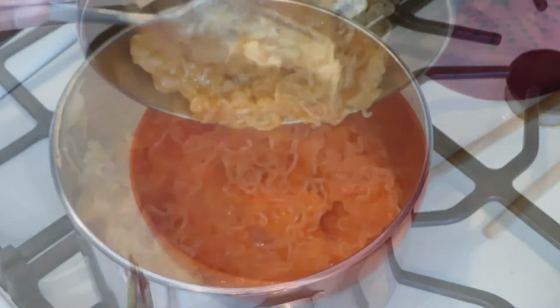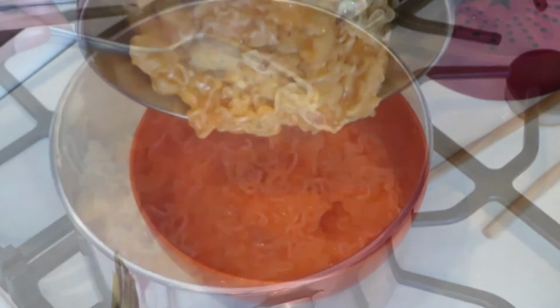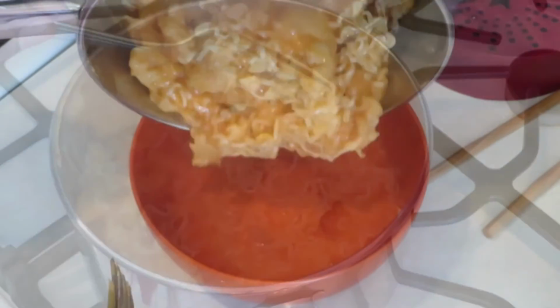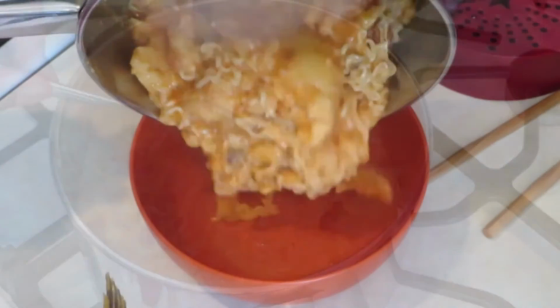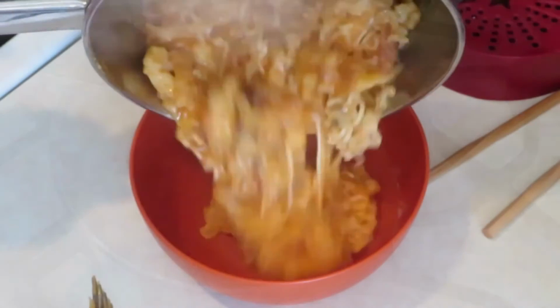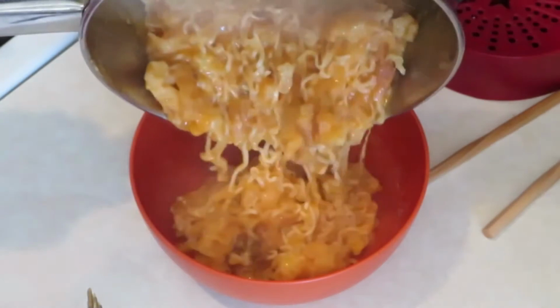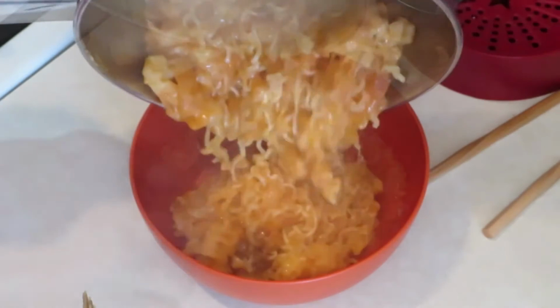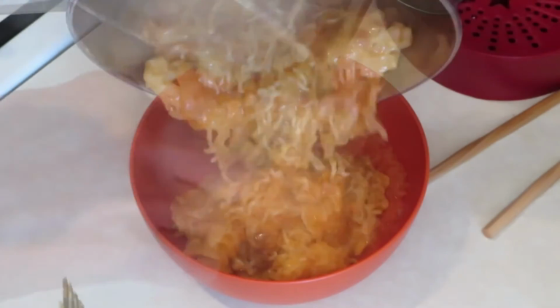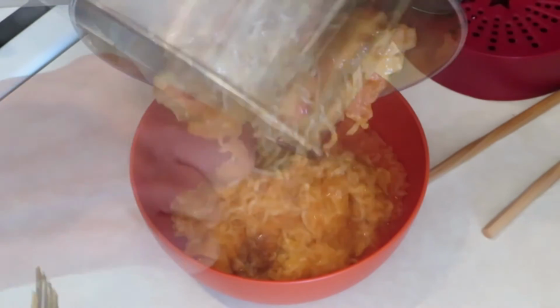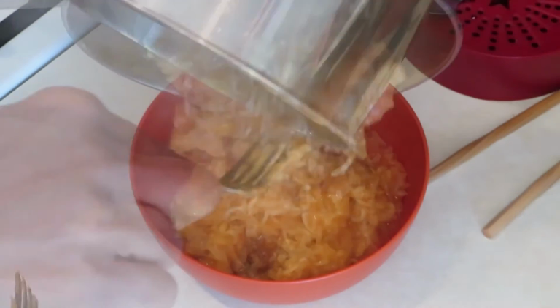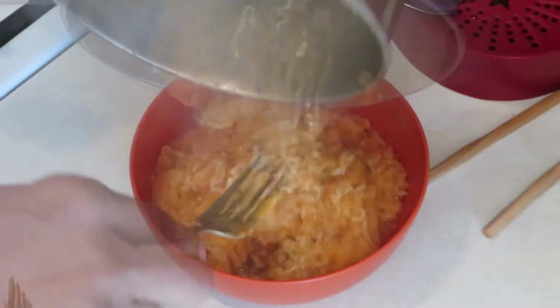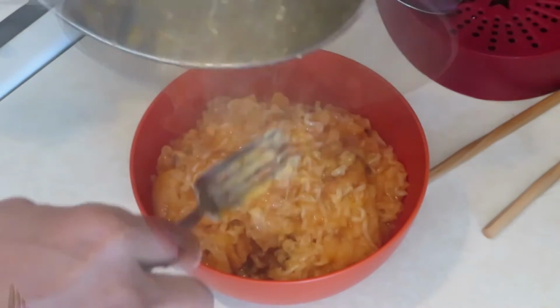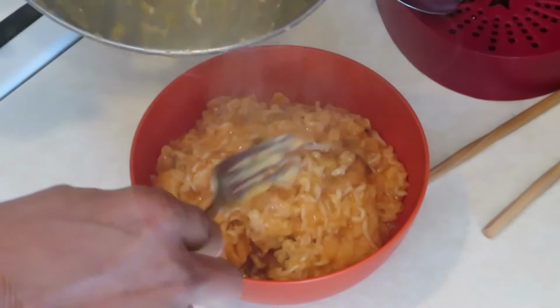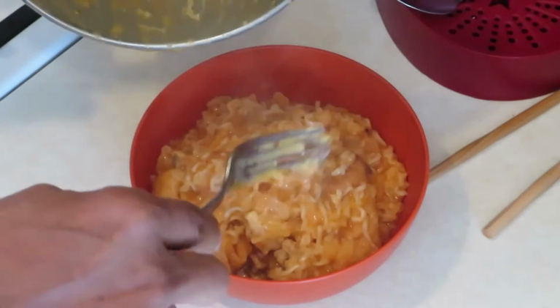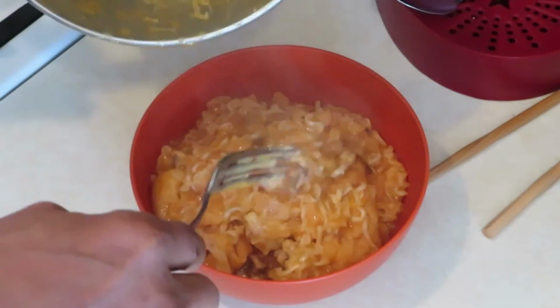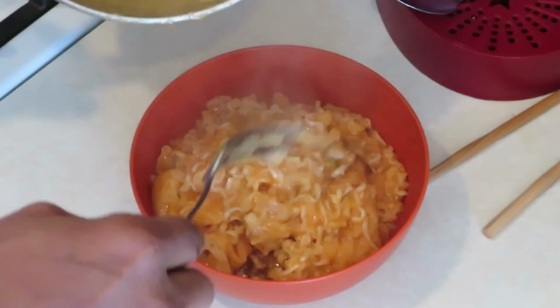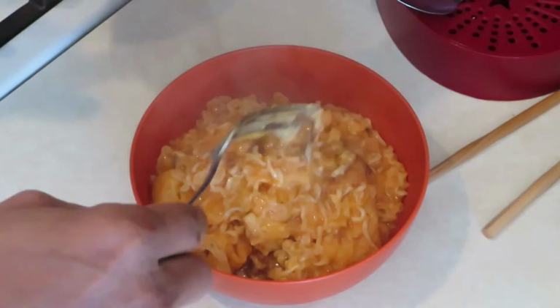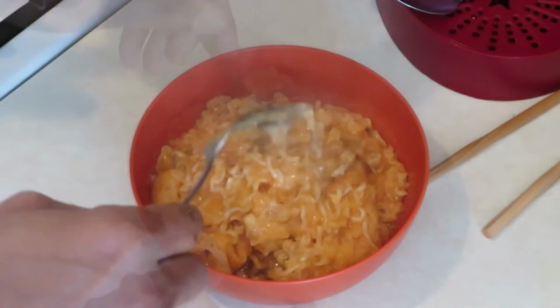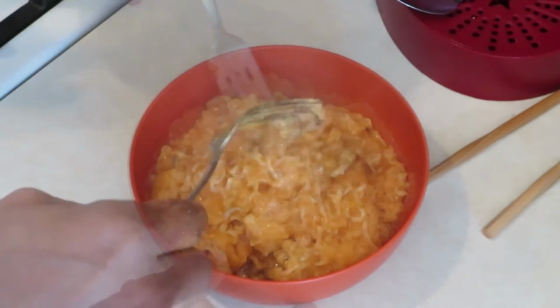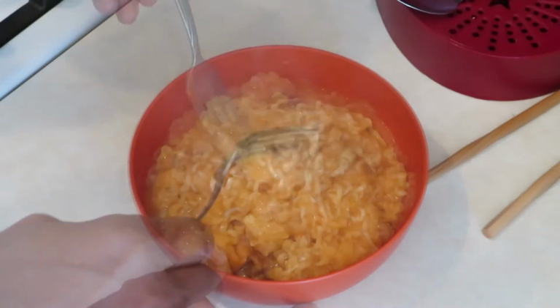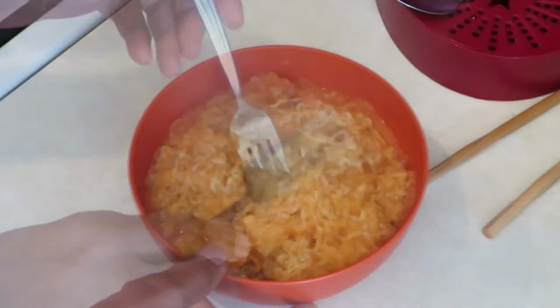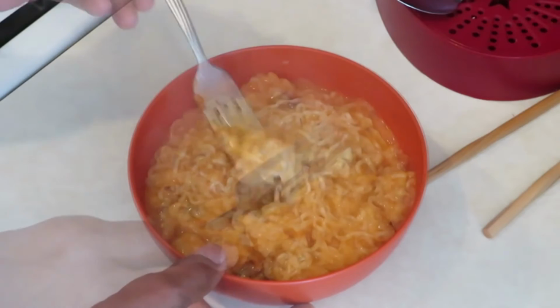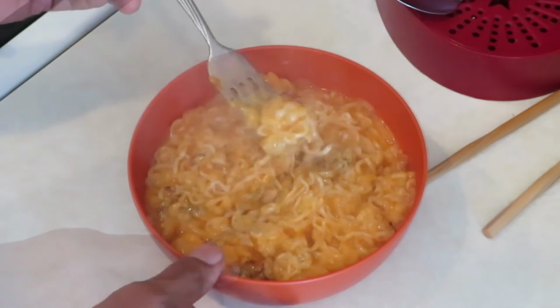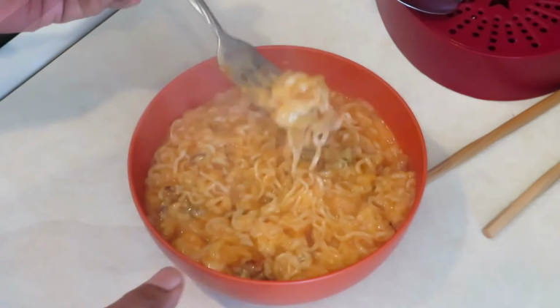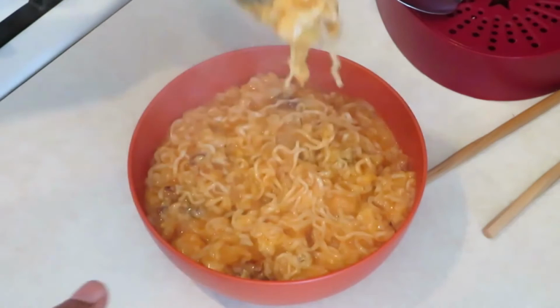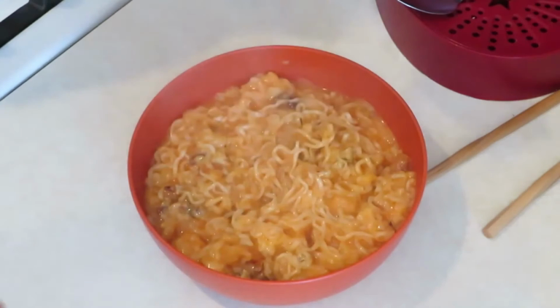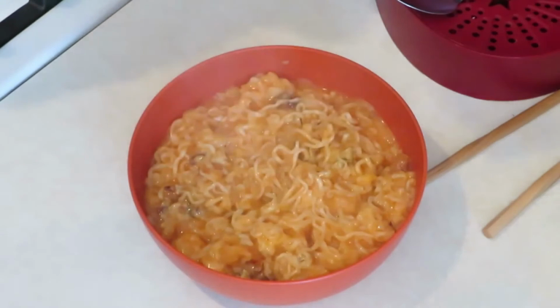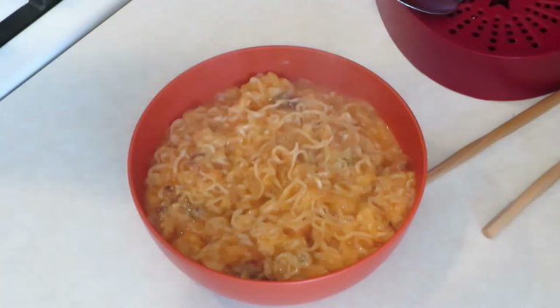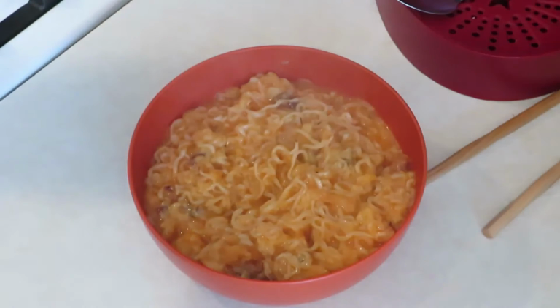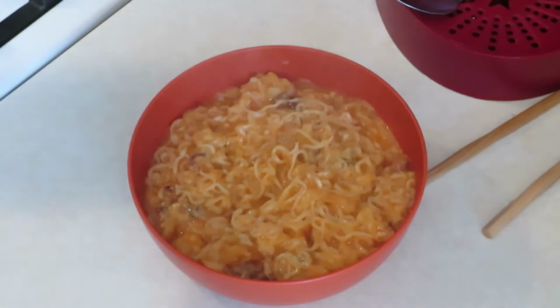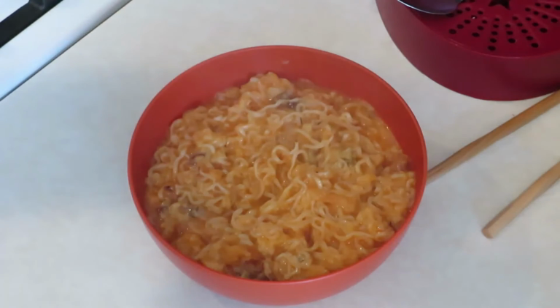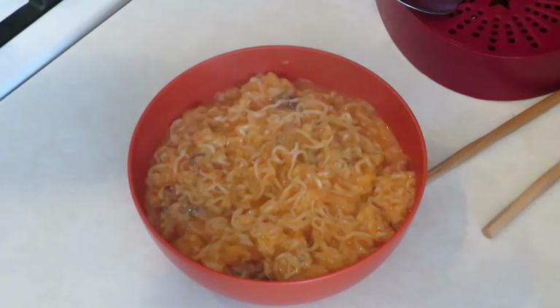That's right, and then you pour it into a bowl just like this. Then after that, you eat it. That's right, now it's your turn — go make some.